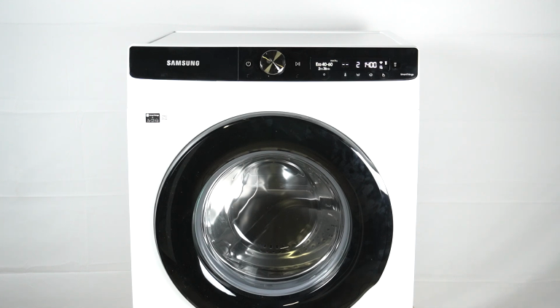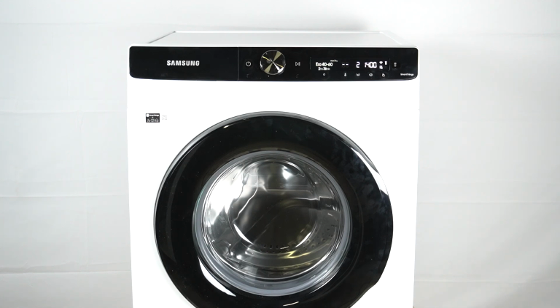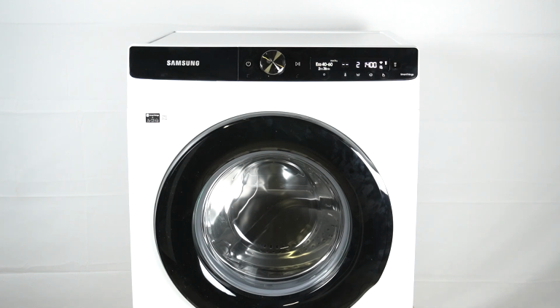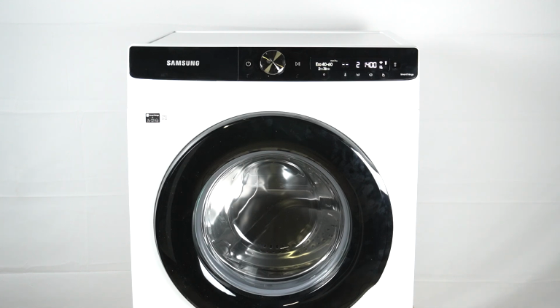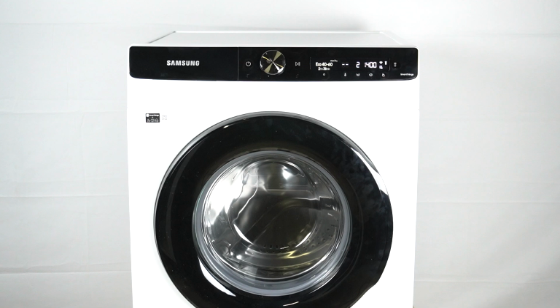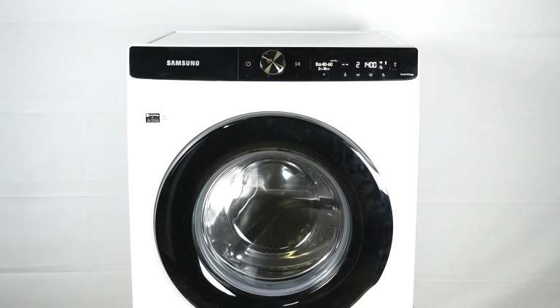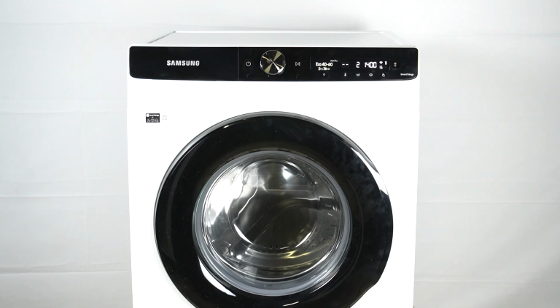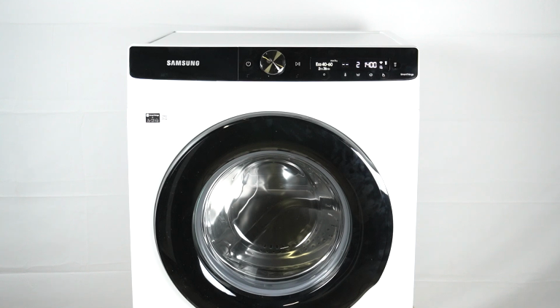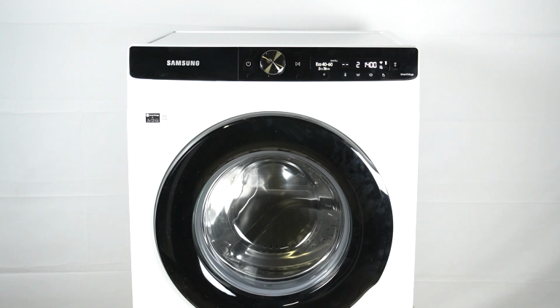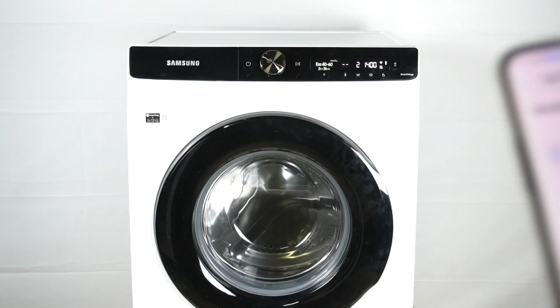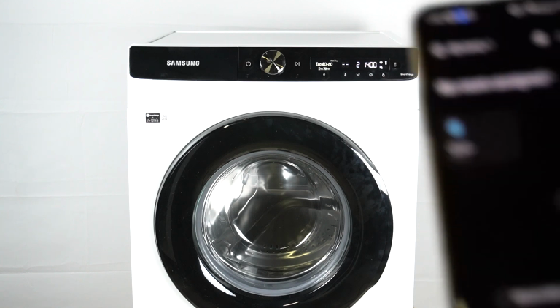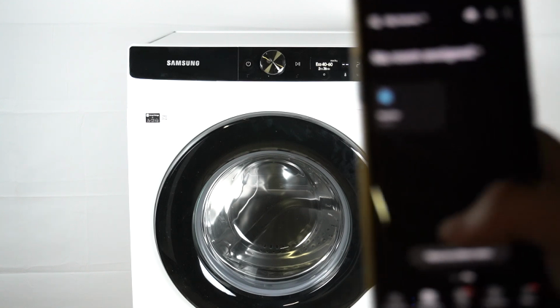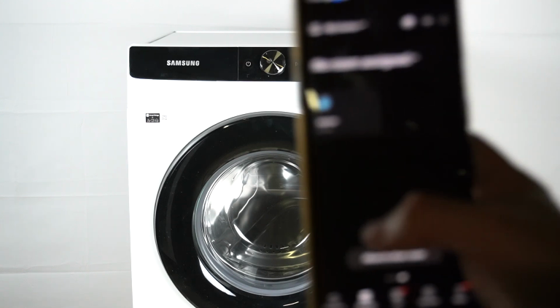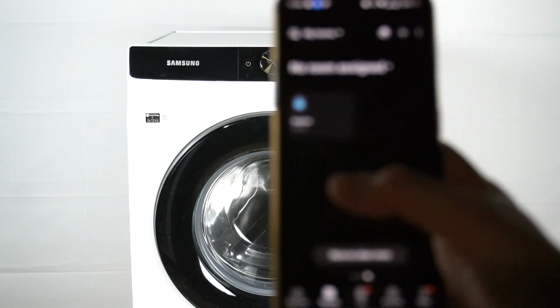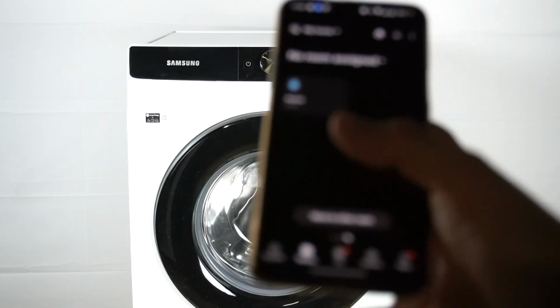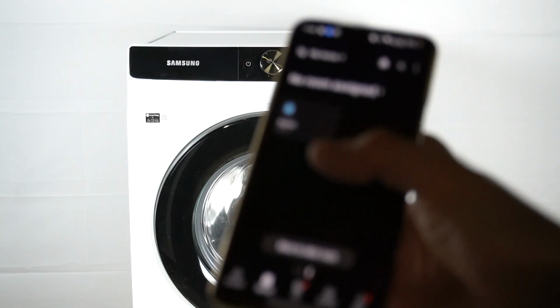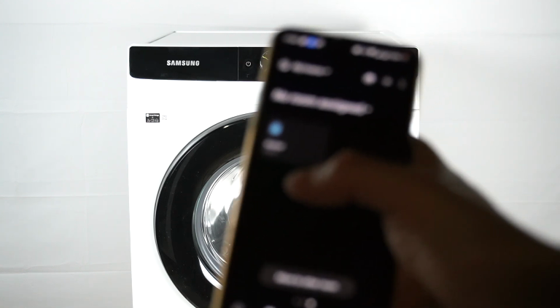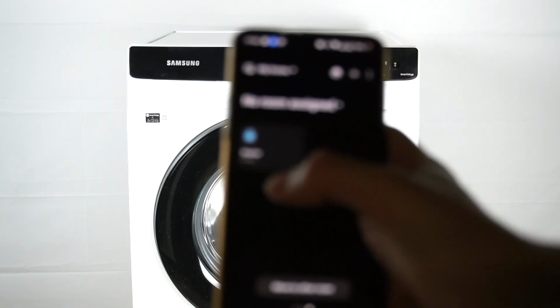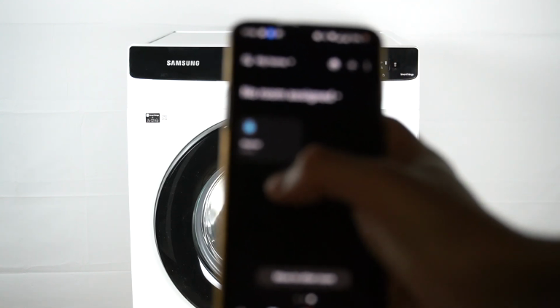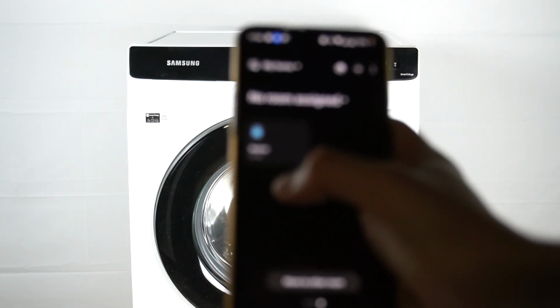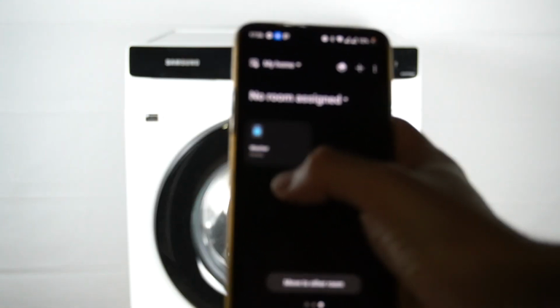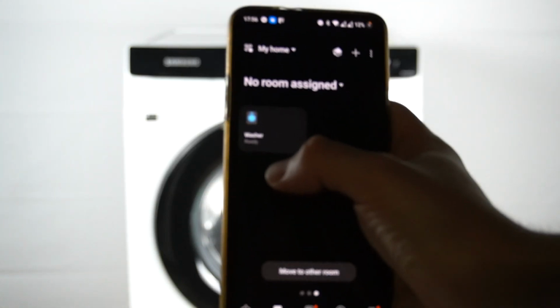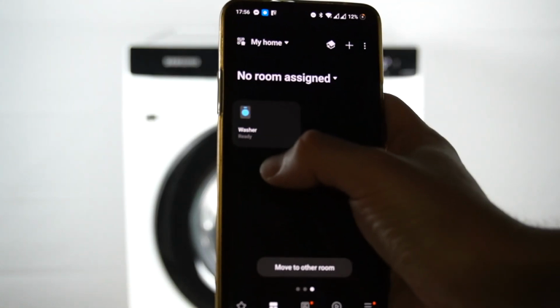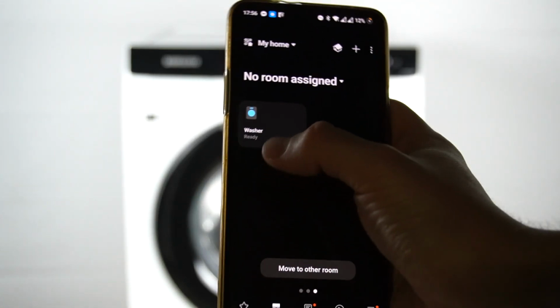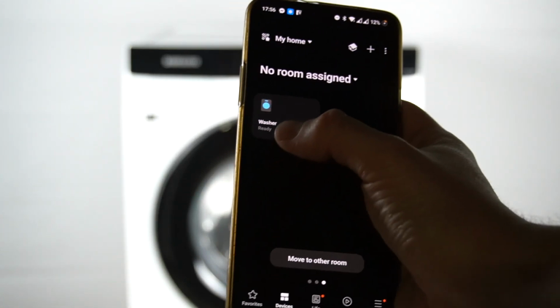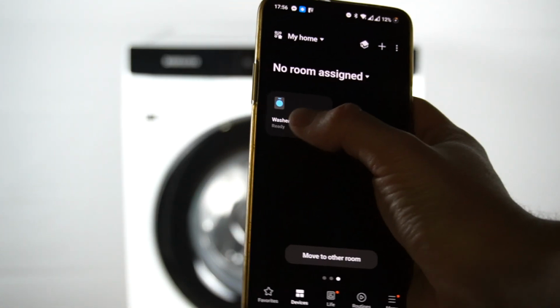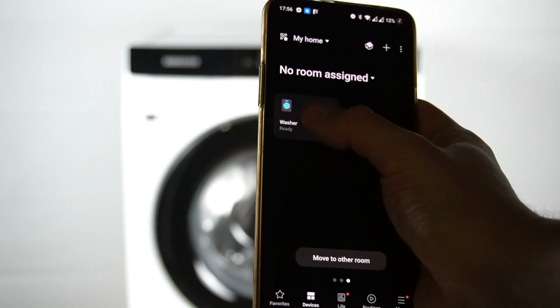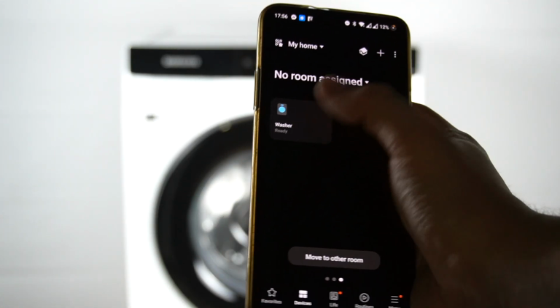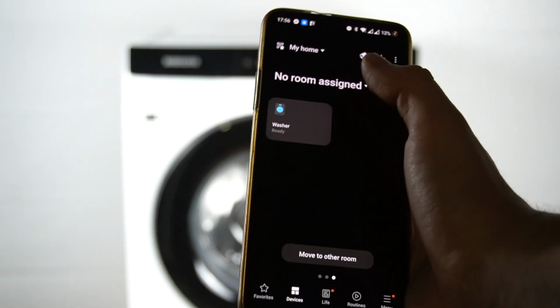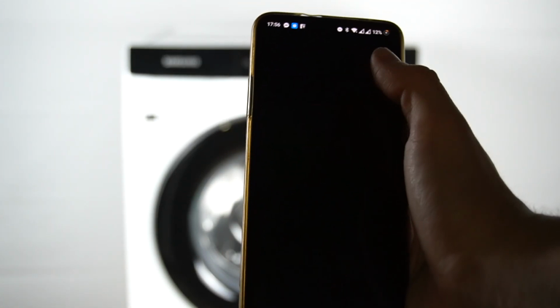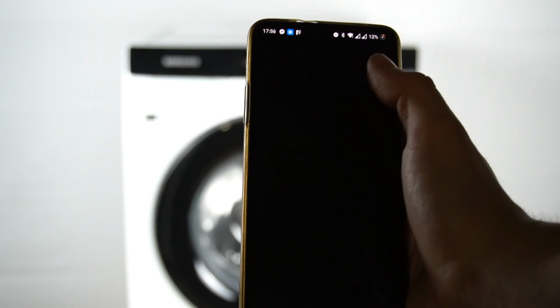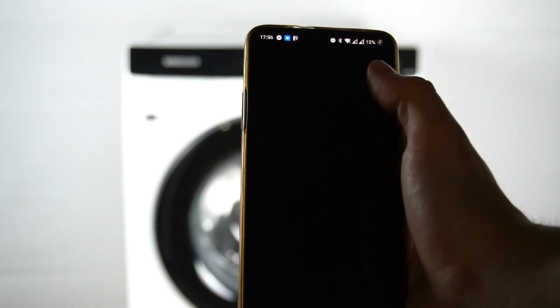So in the first step, open your SmartThings app and turn on the washer.